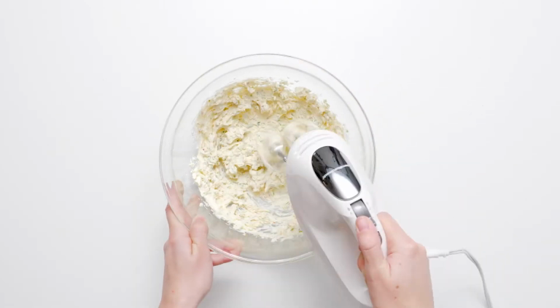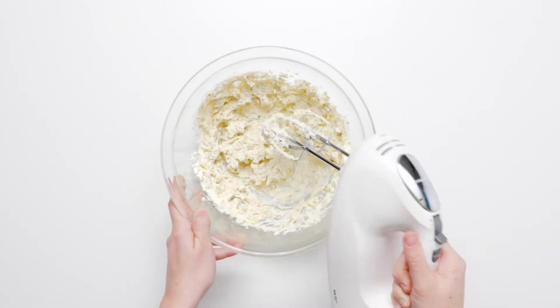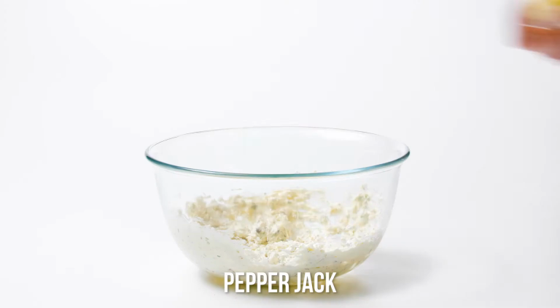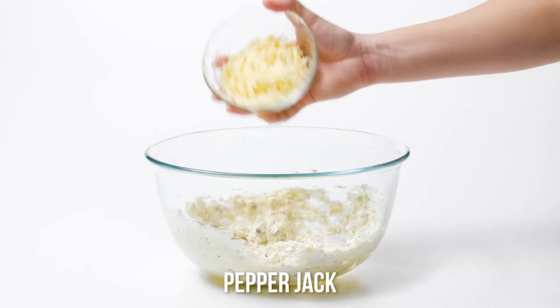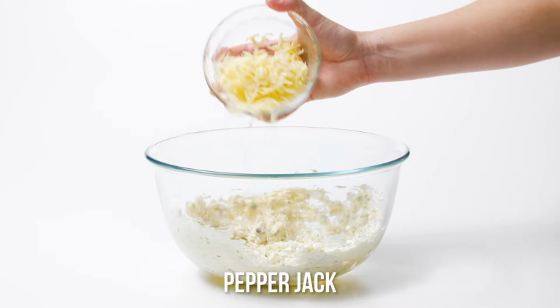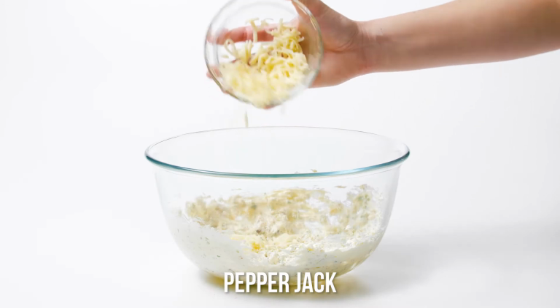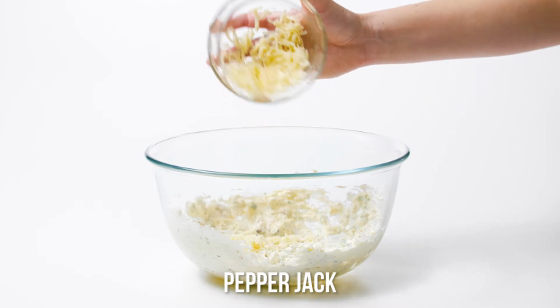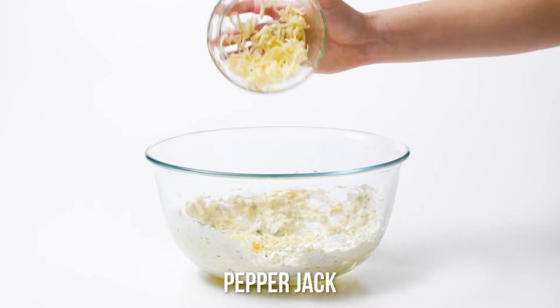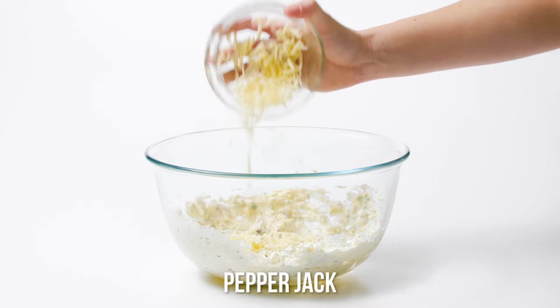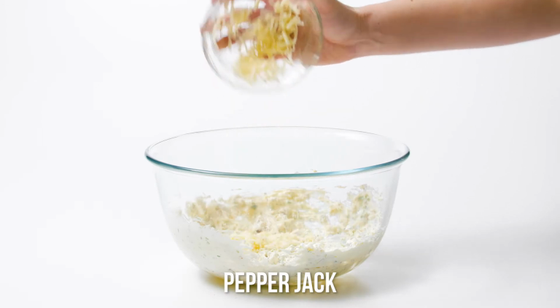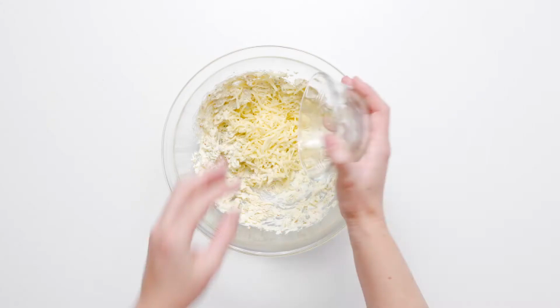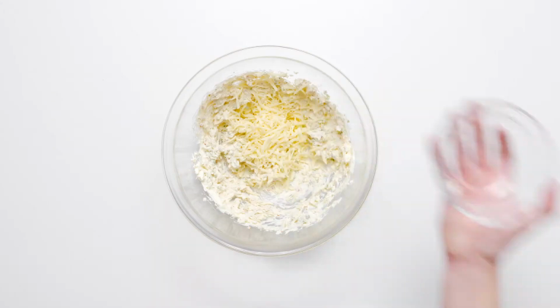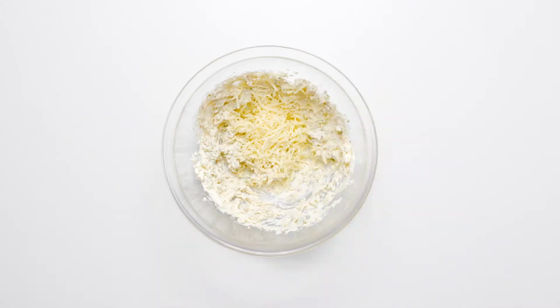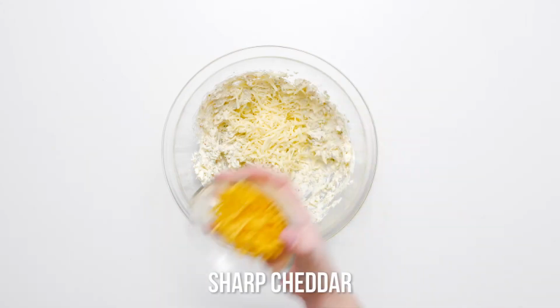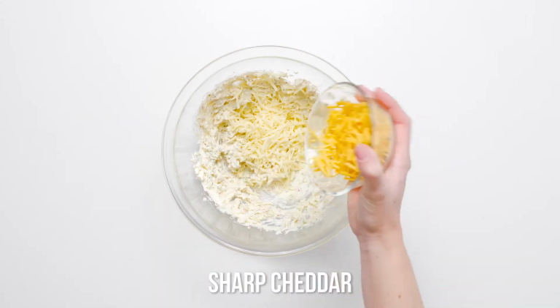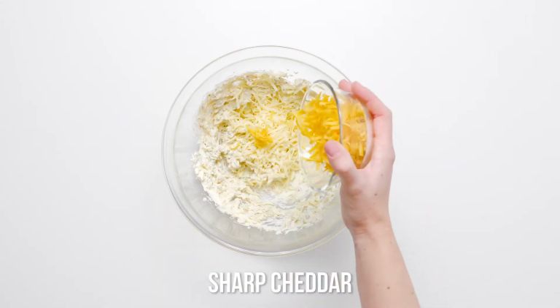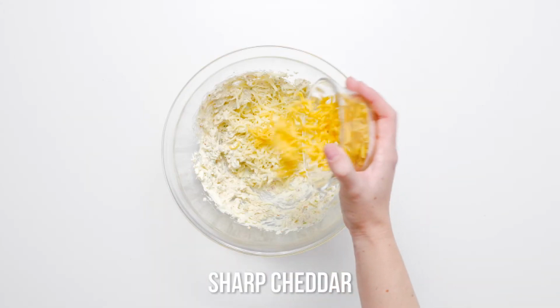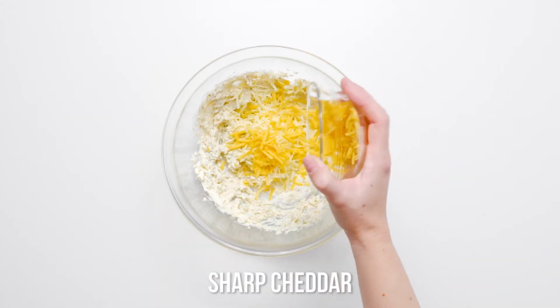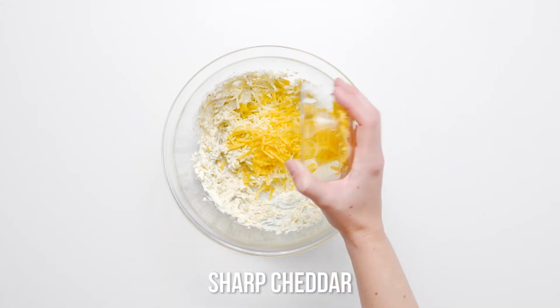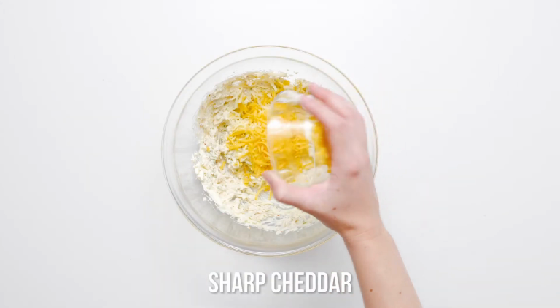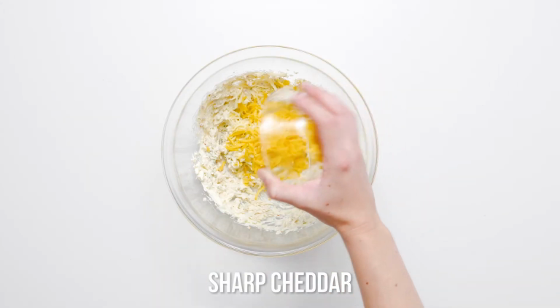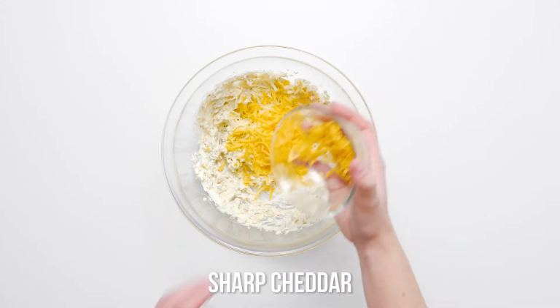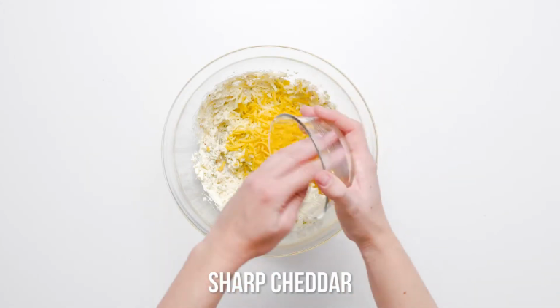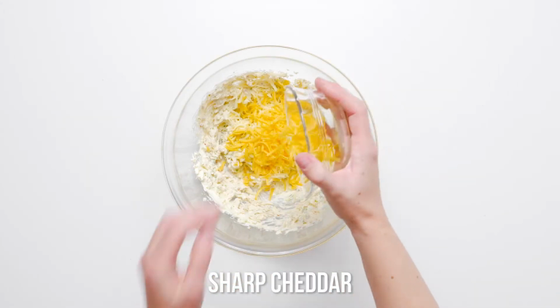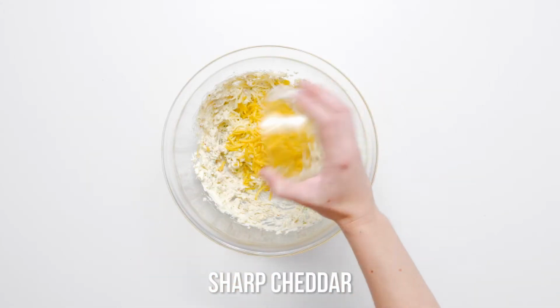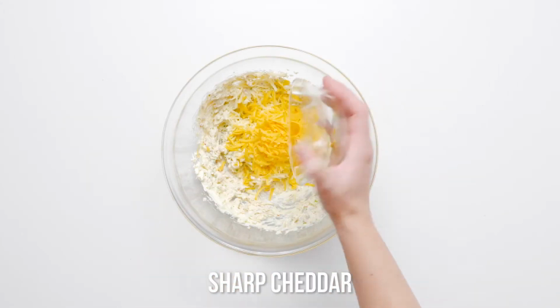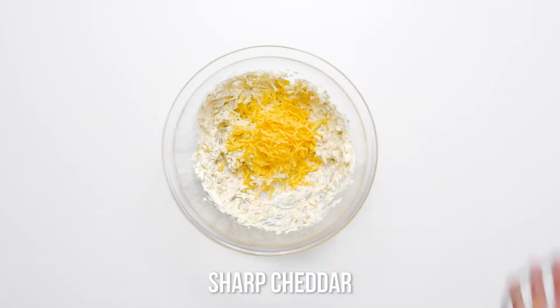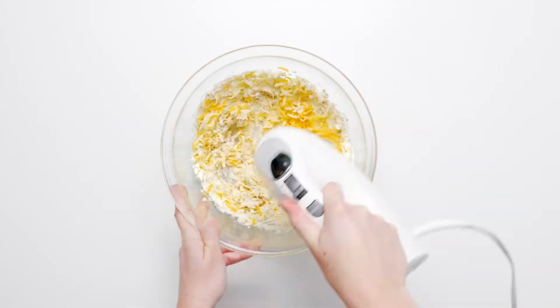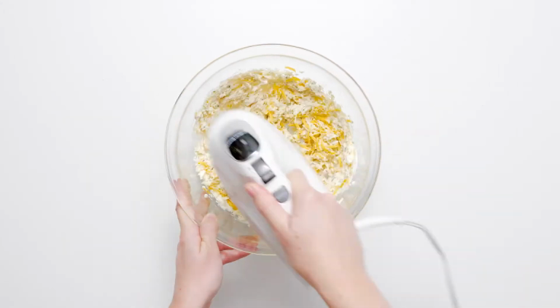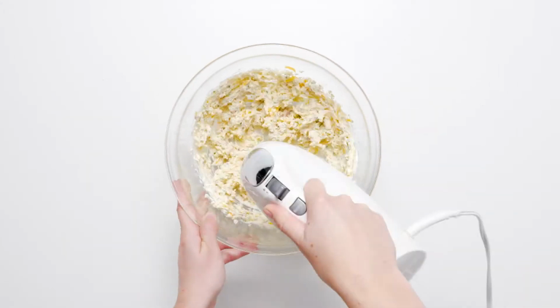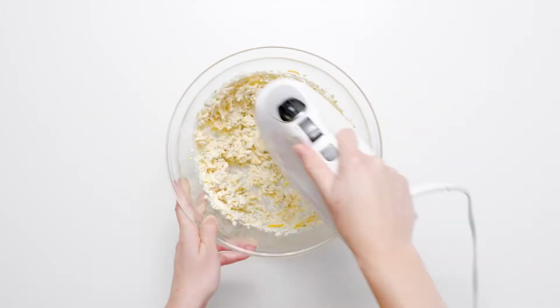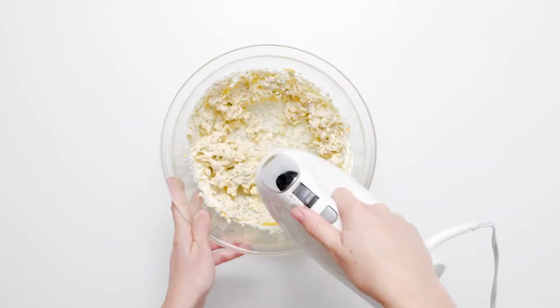Add shredded pepper jack cheese and cheddar cheese to the cream cheese mixture and beat until blended.